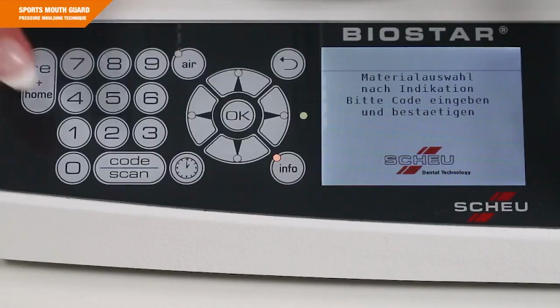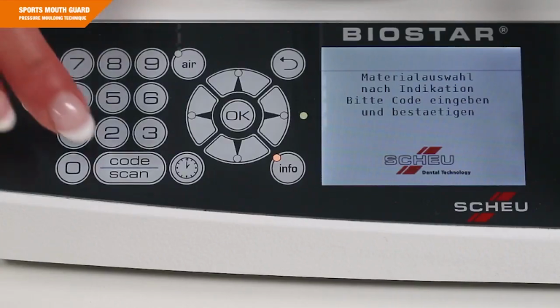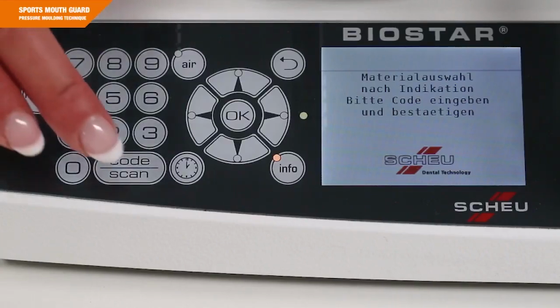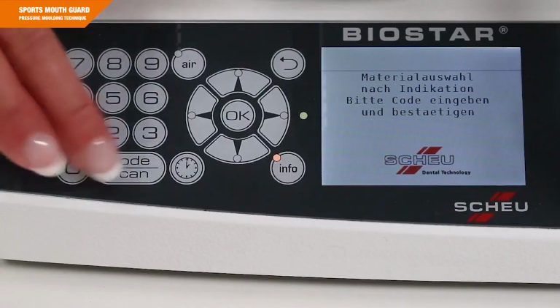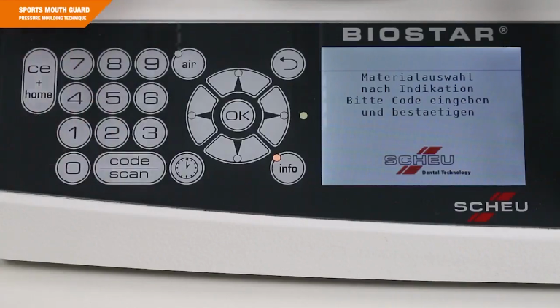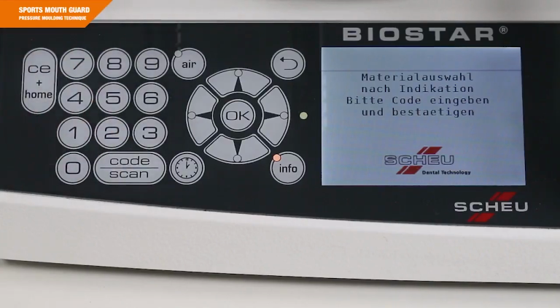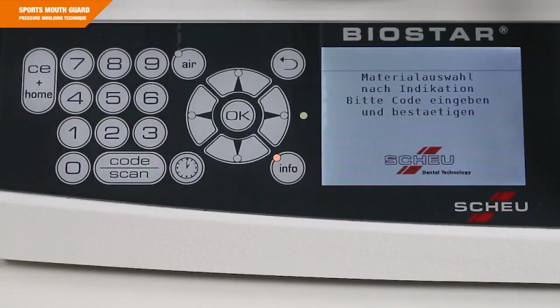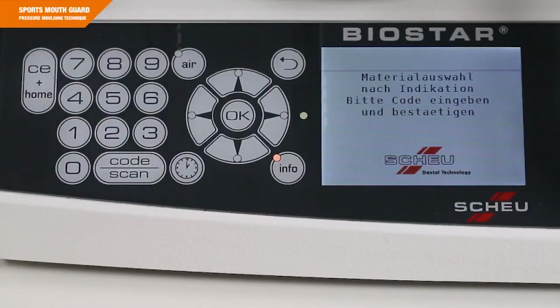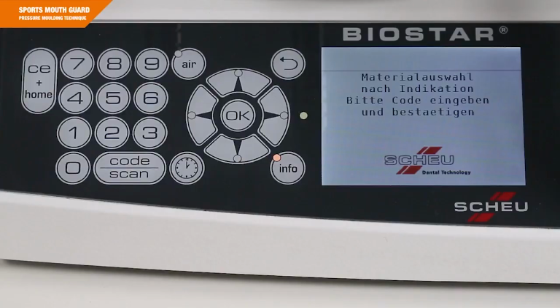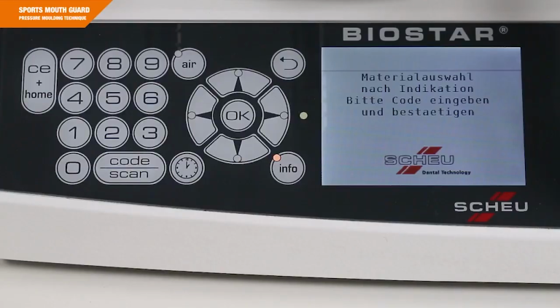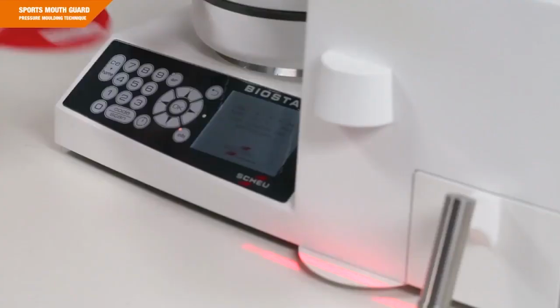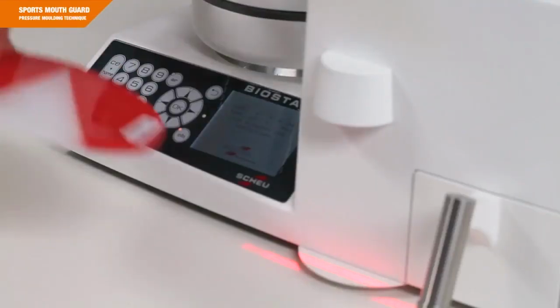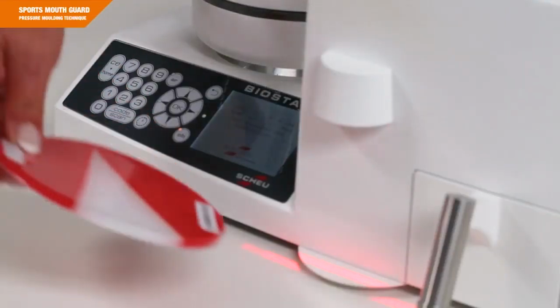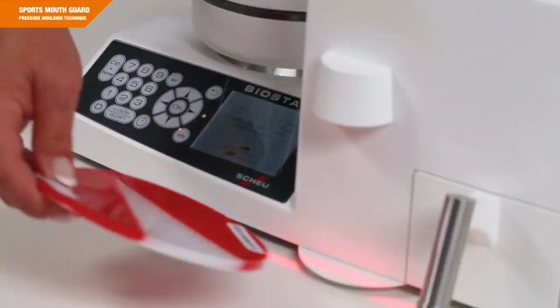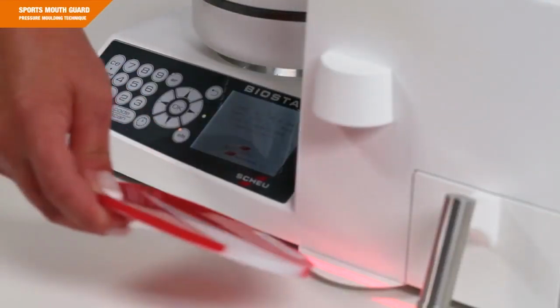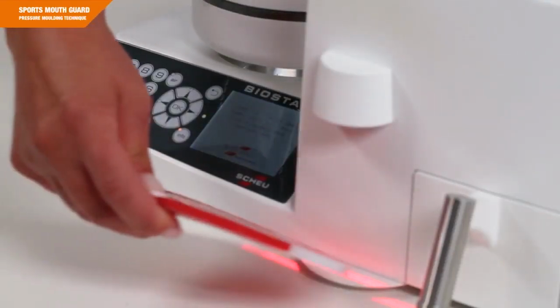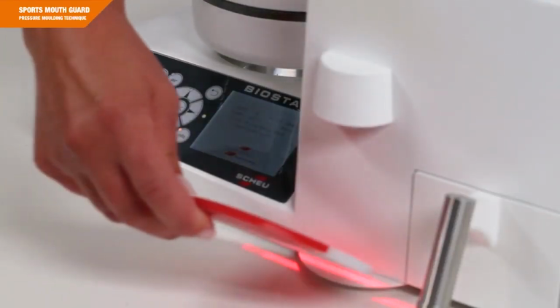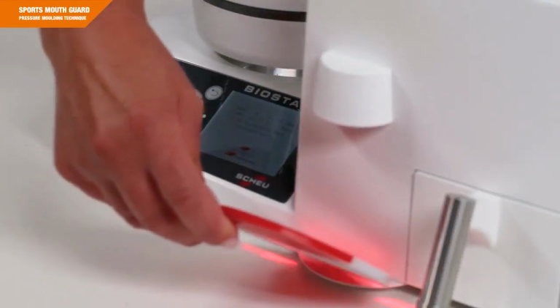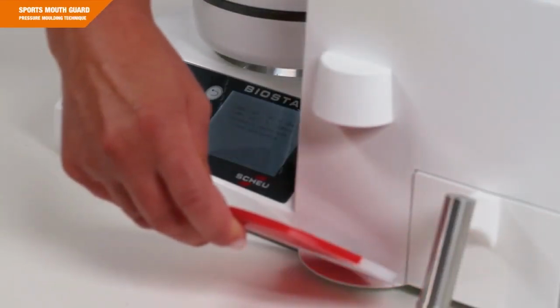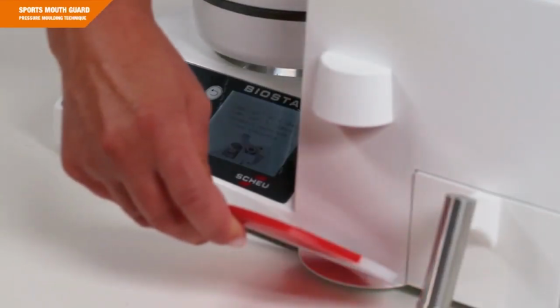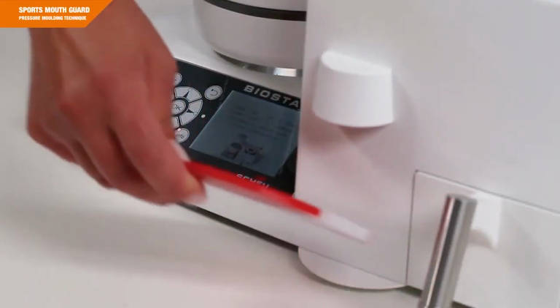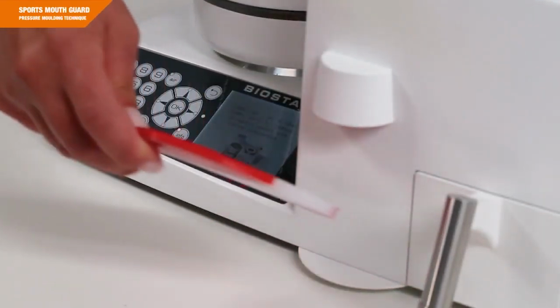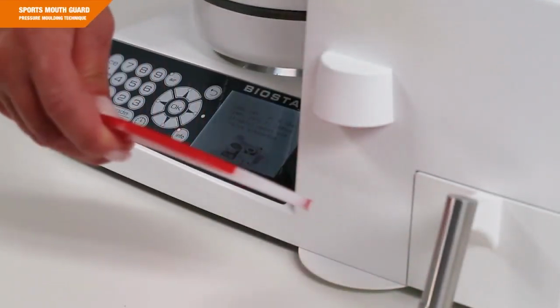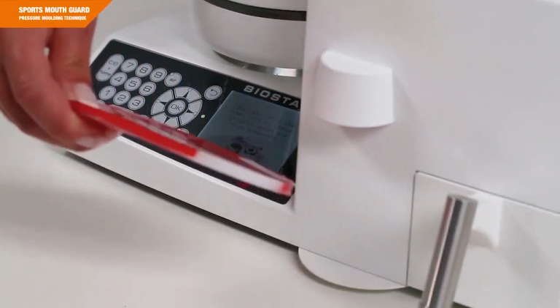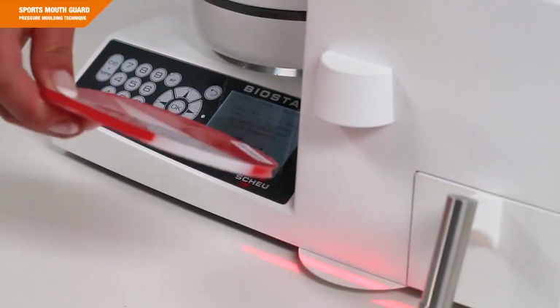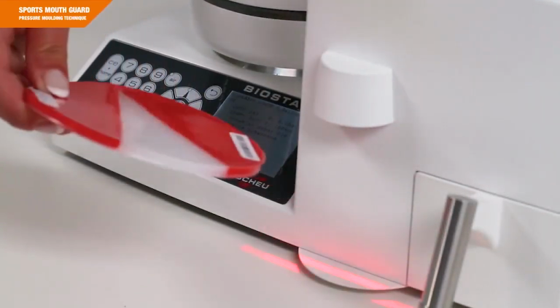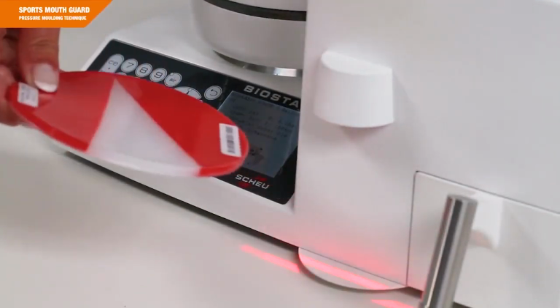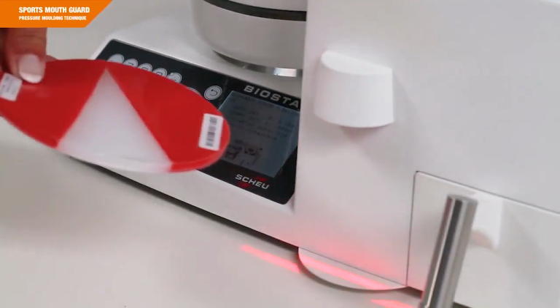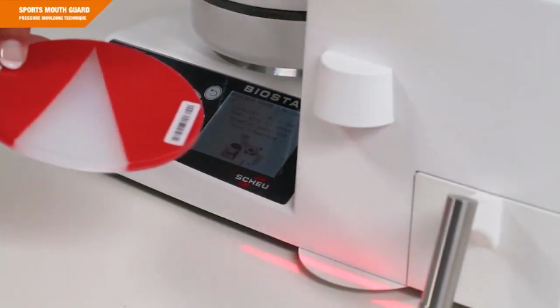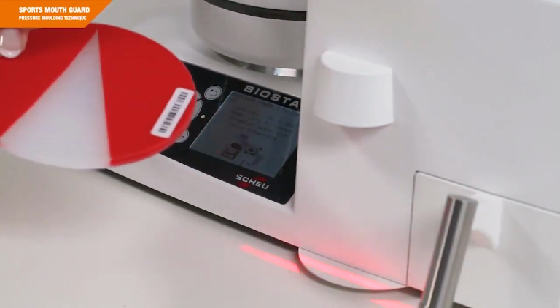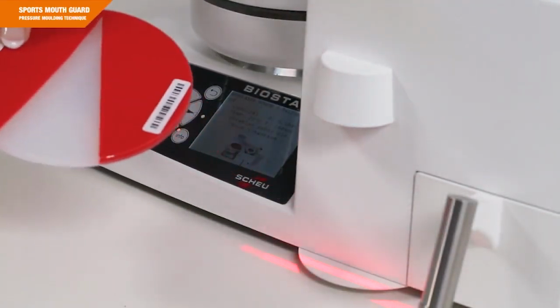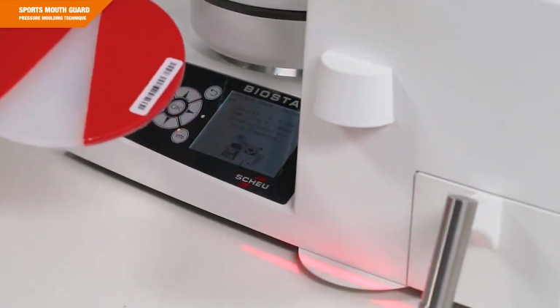Now enter the heating time. You can scan it with a barcode or enter it manually.